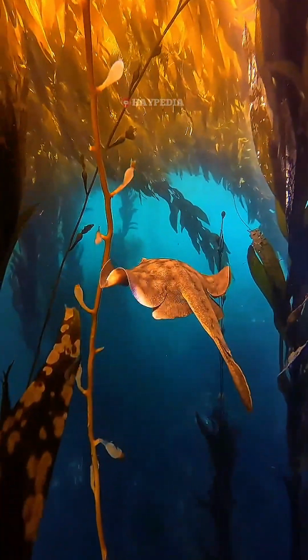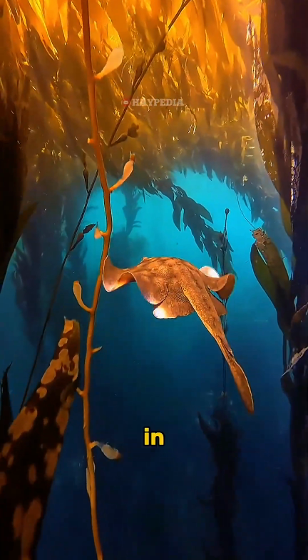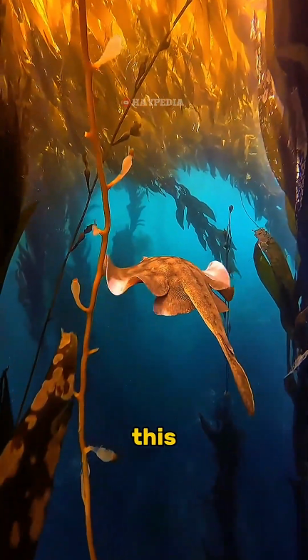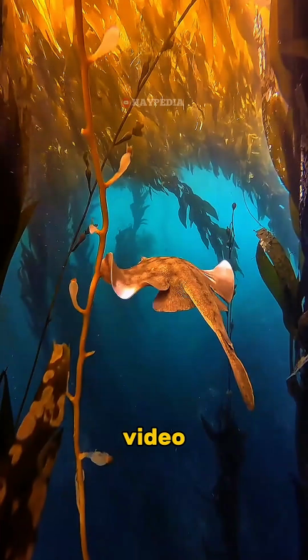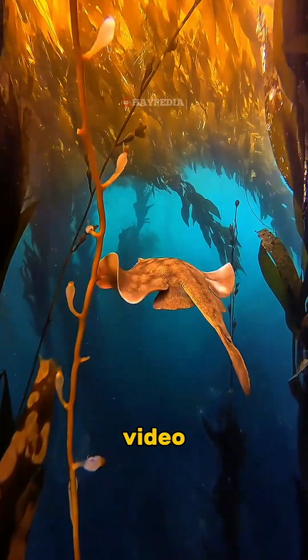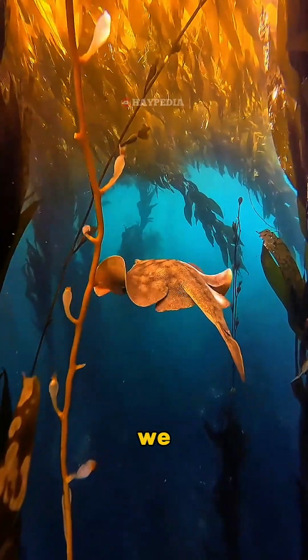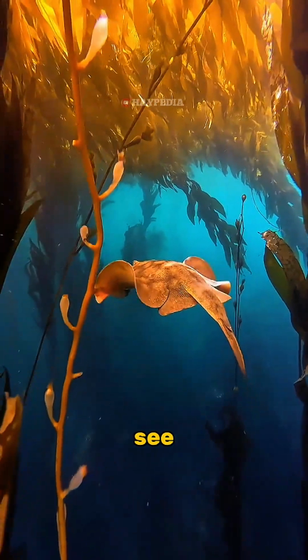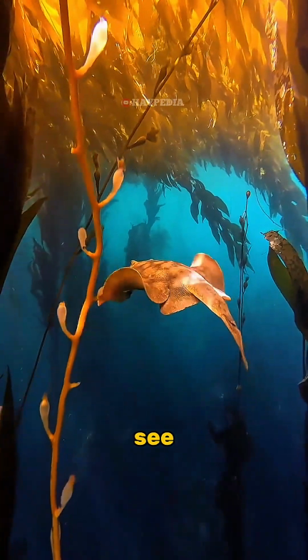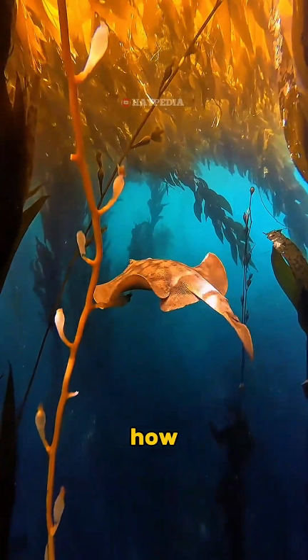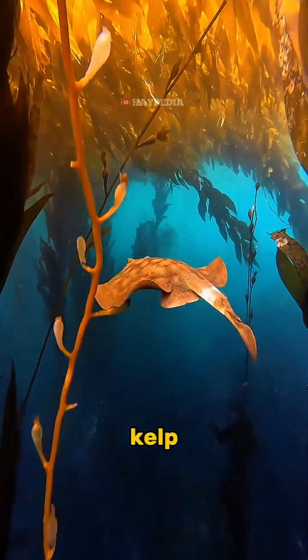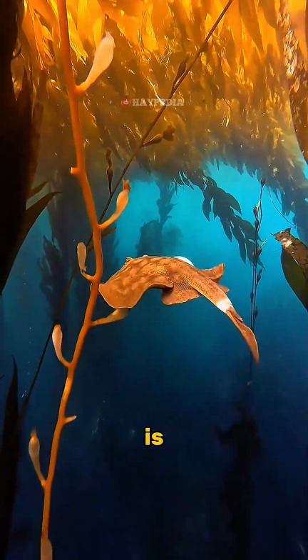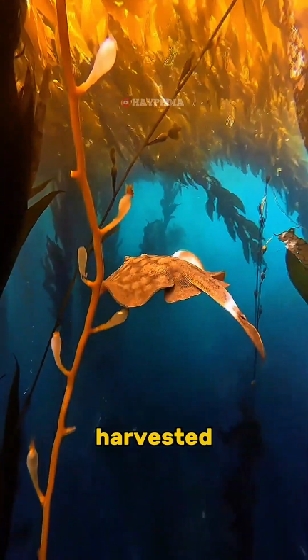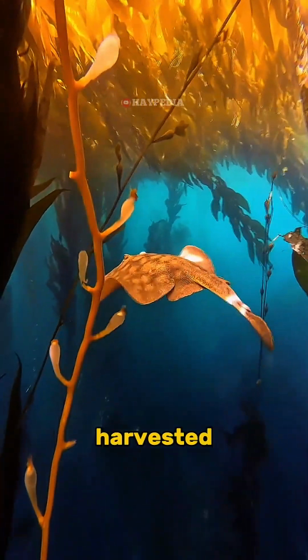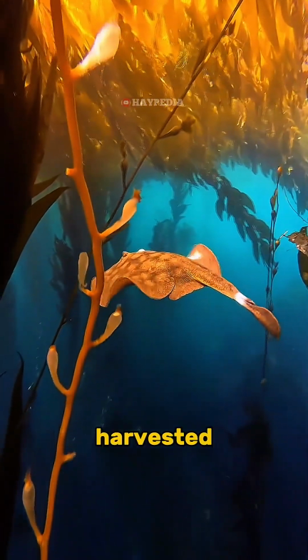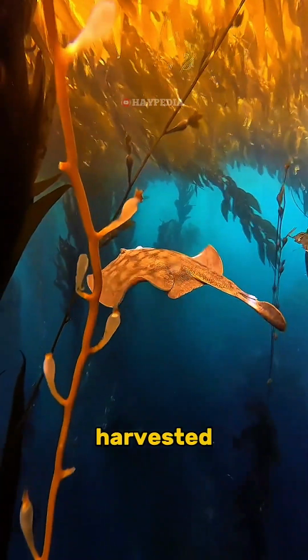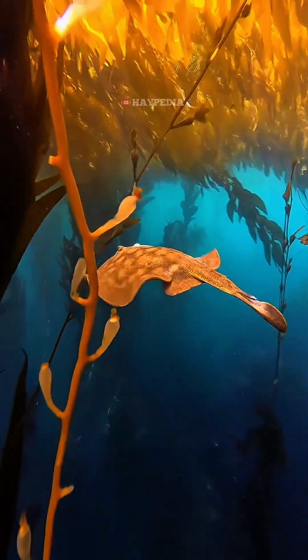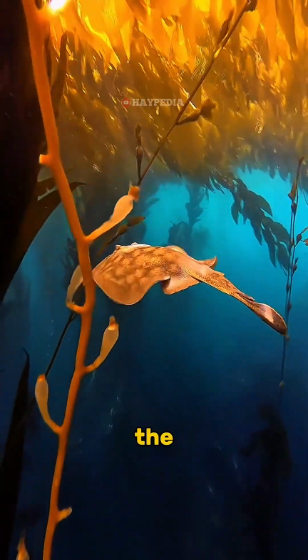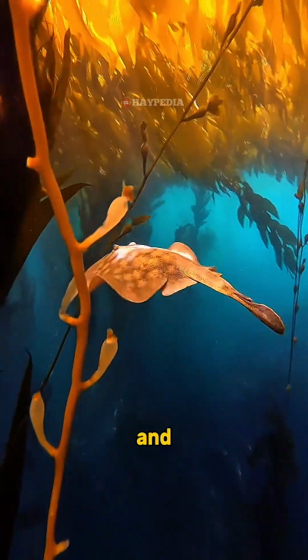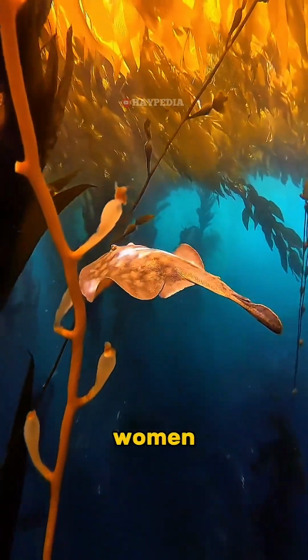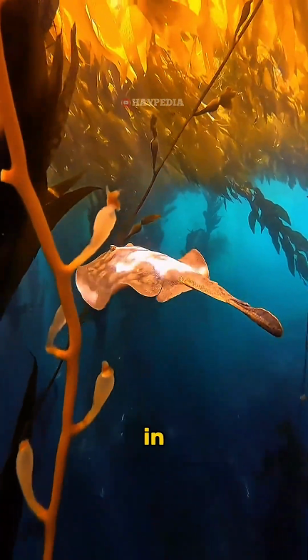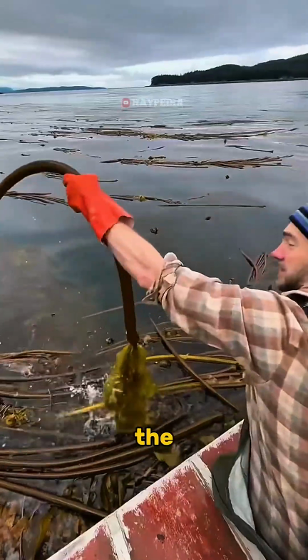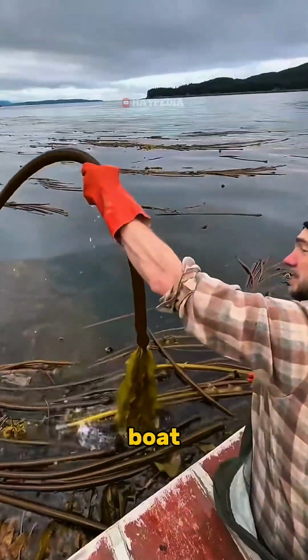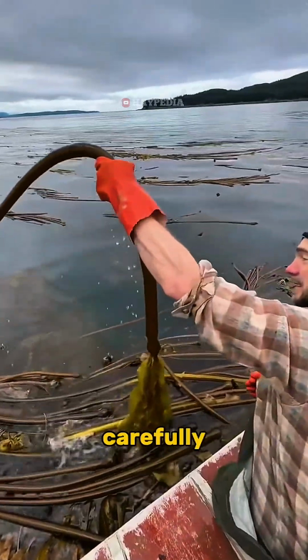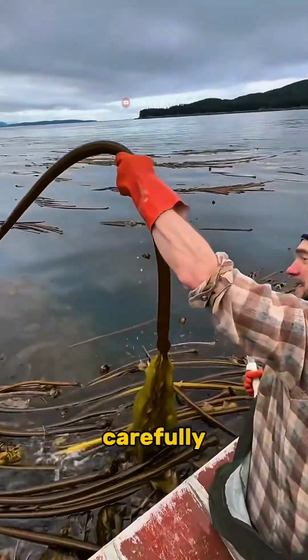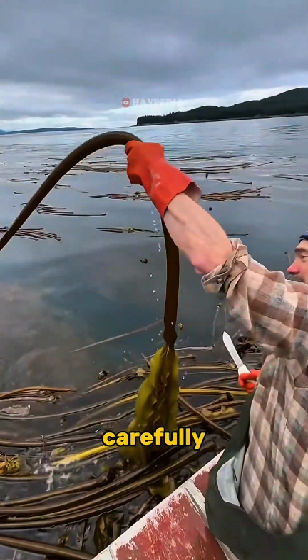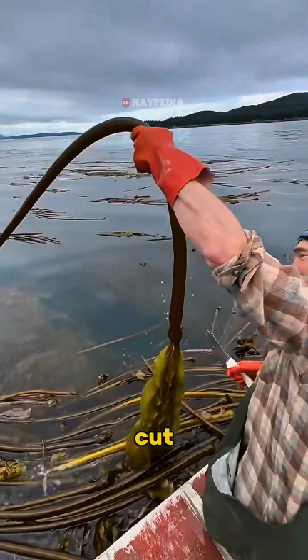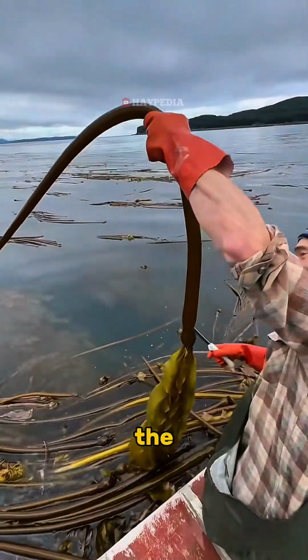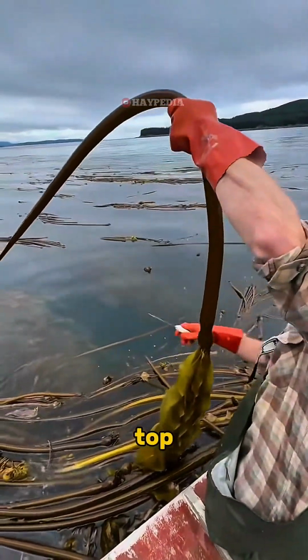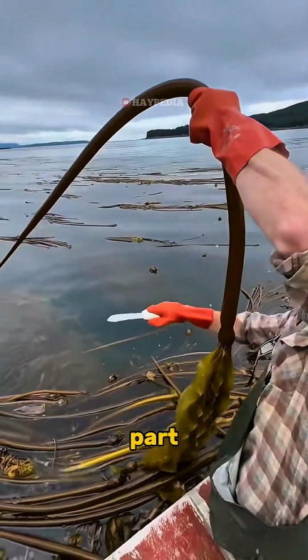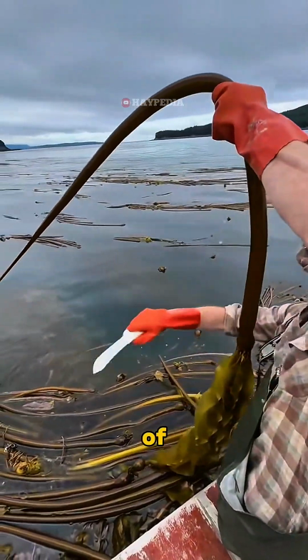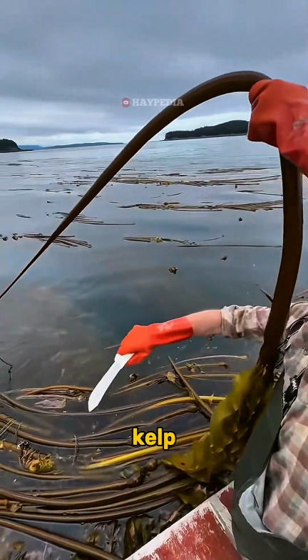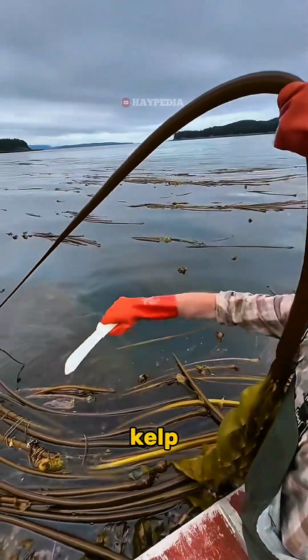In this video, we can see how kelp is harvested. The men and women in the boat carefully cut the top part of the kelp.